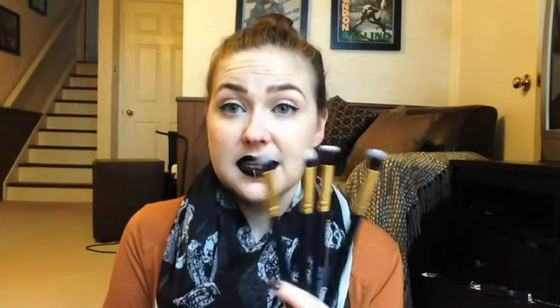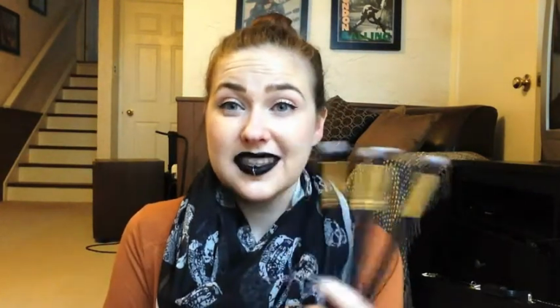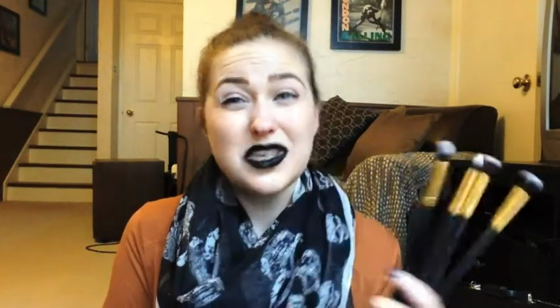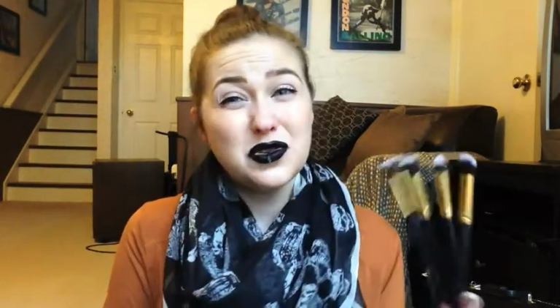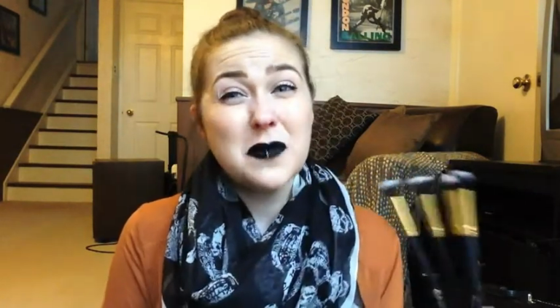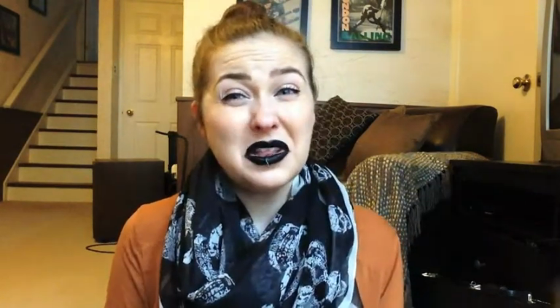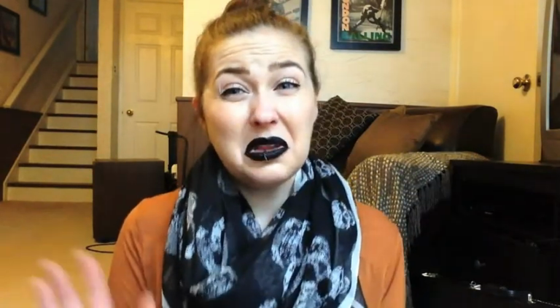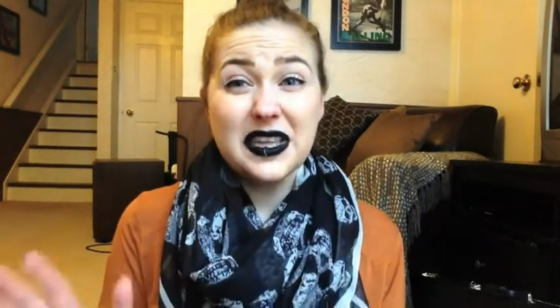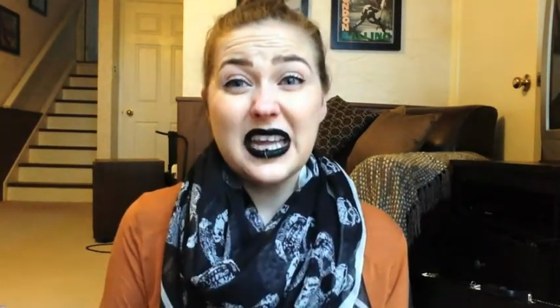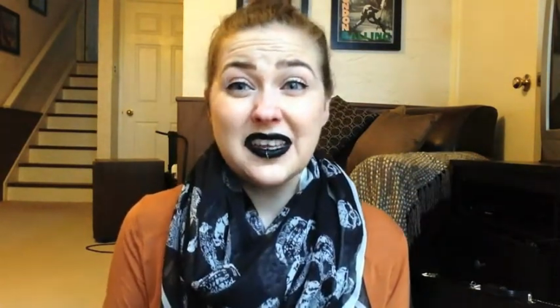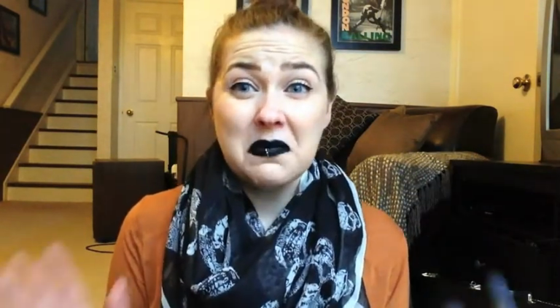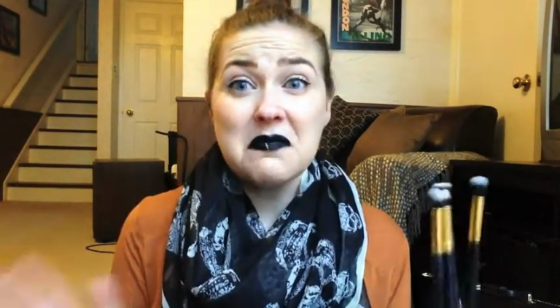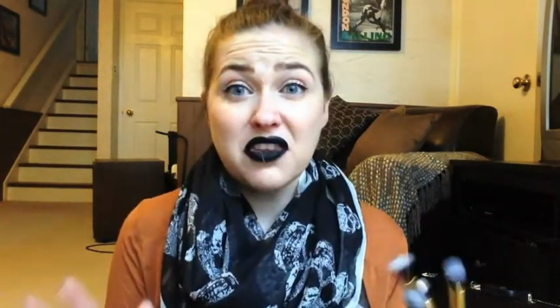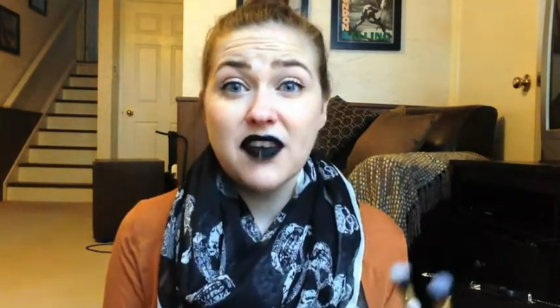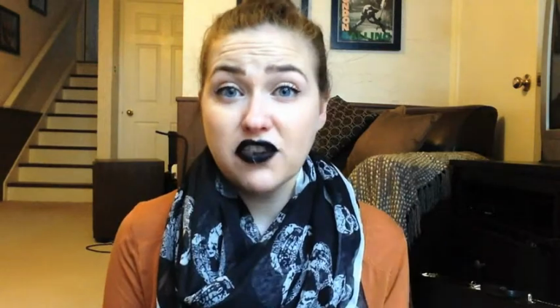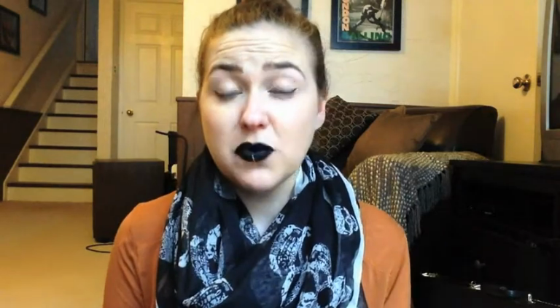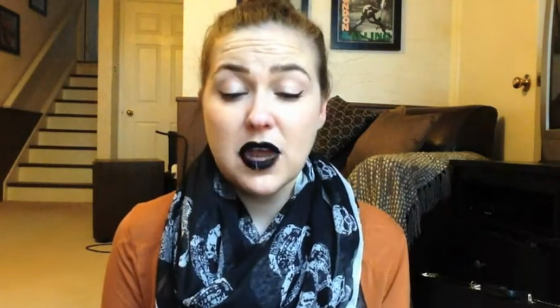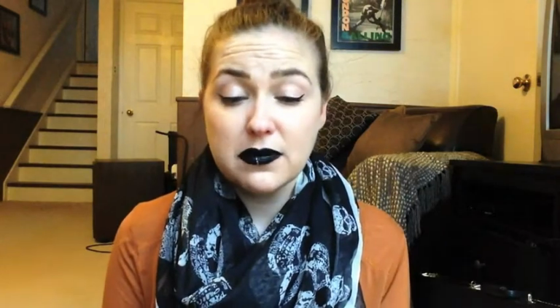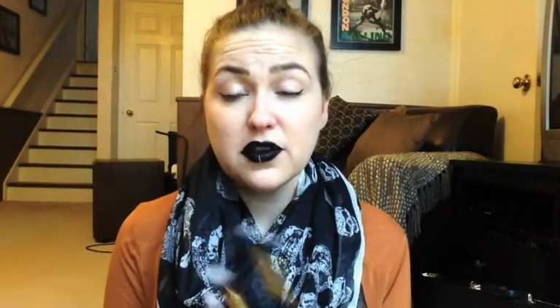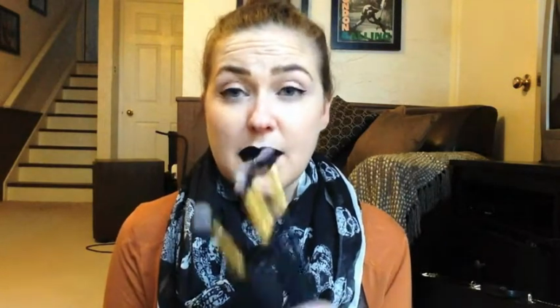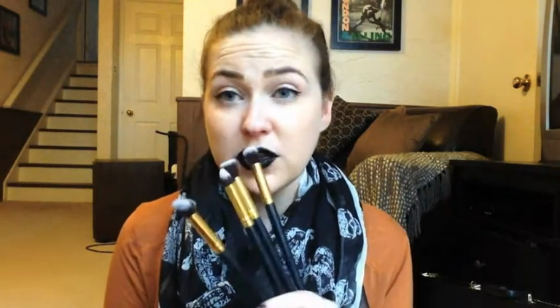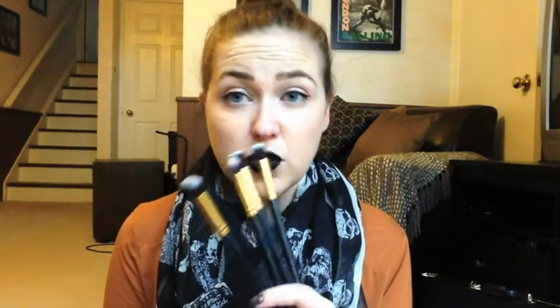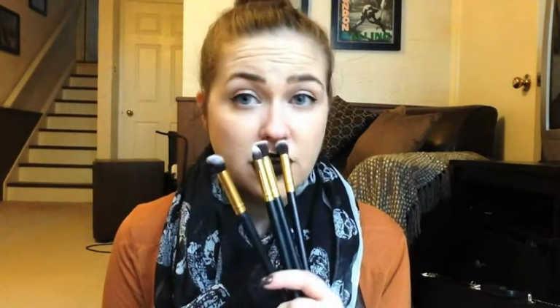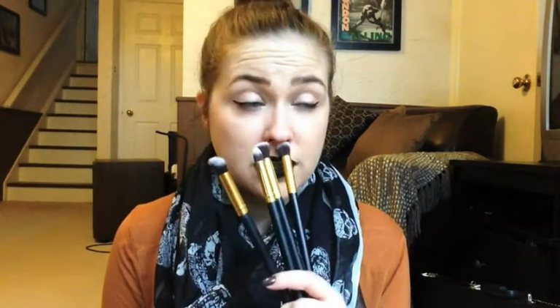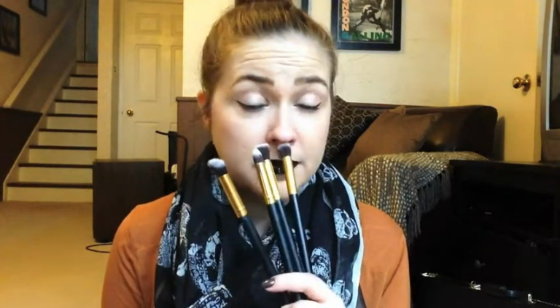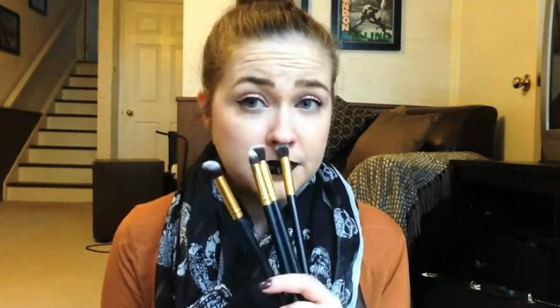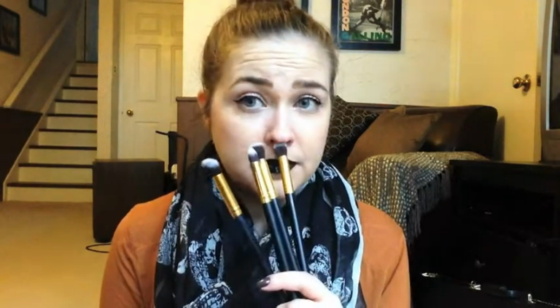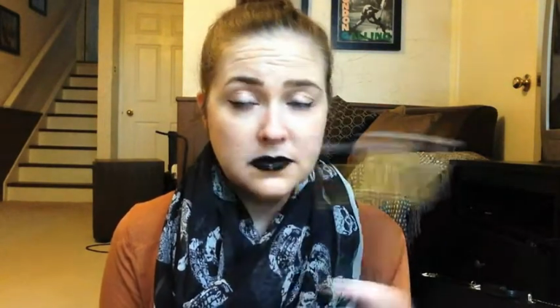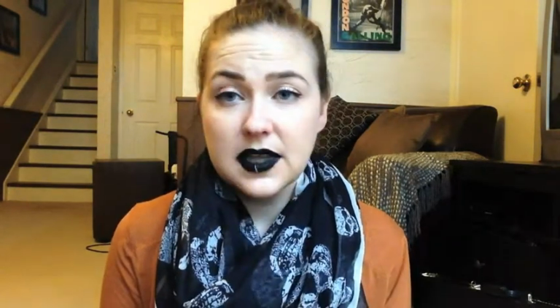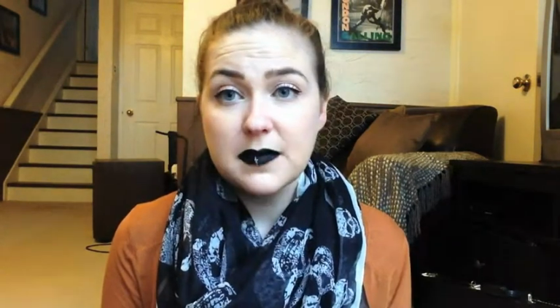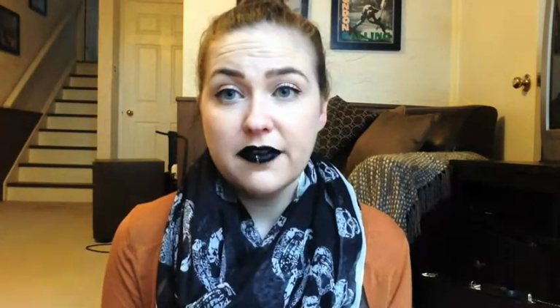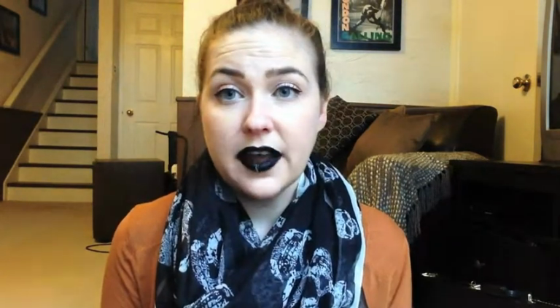They do smell a little bit manufactured when you first get them, but once you wash them they smell fine.